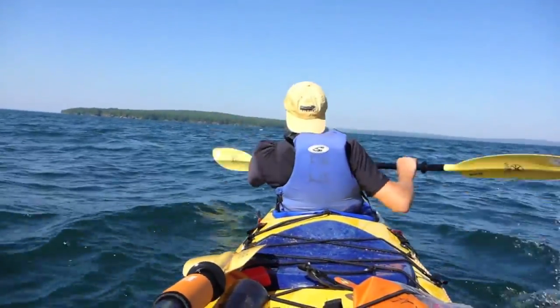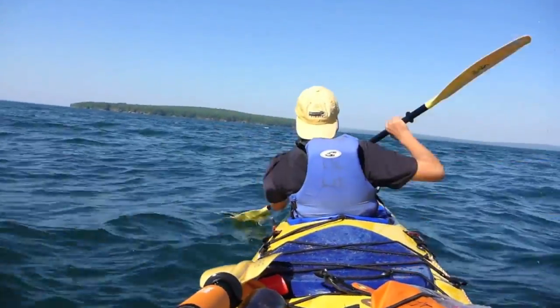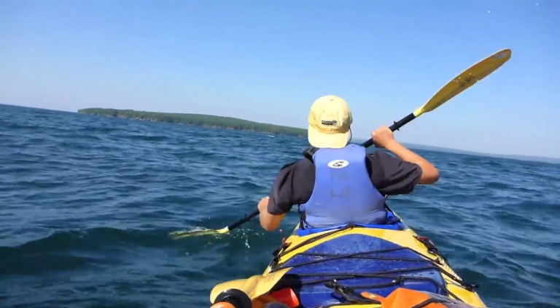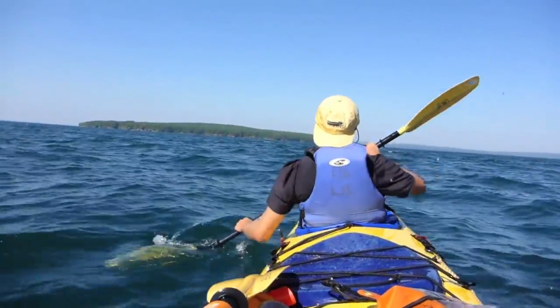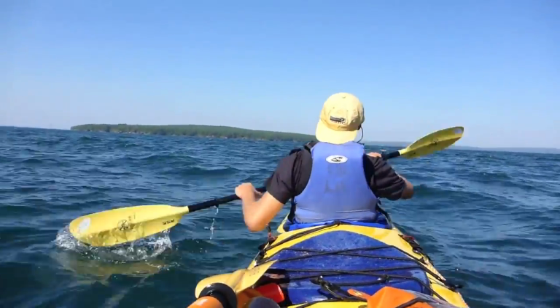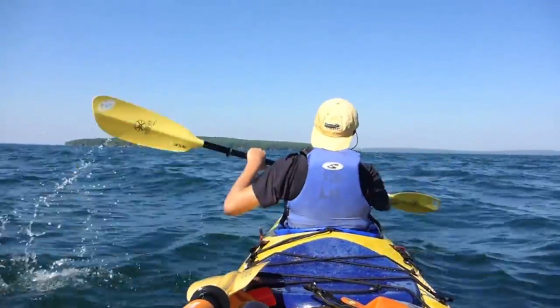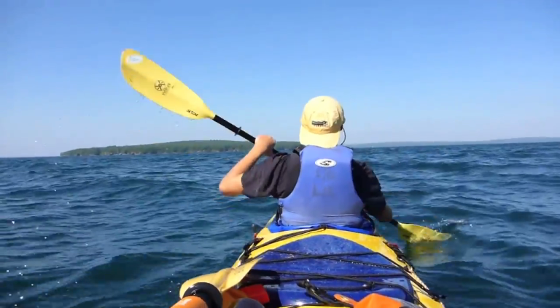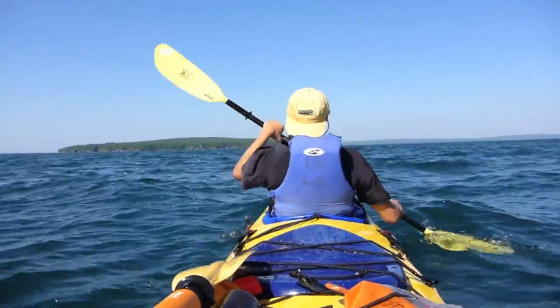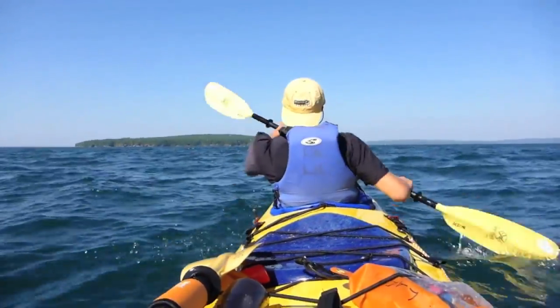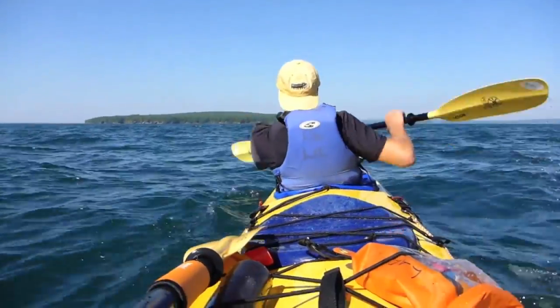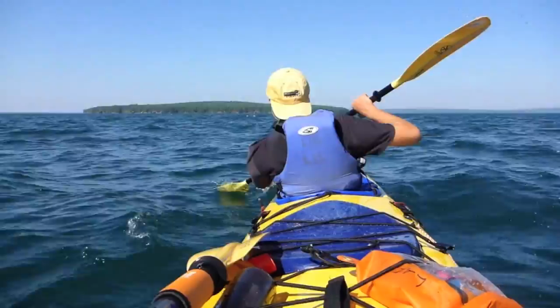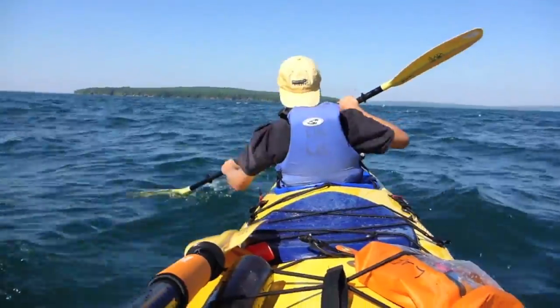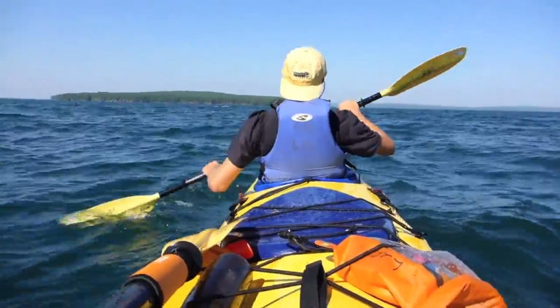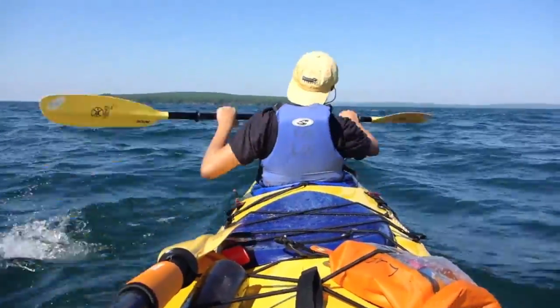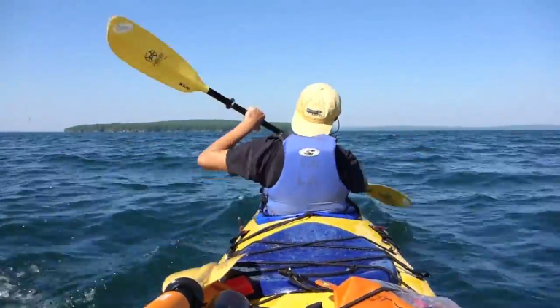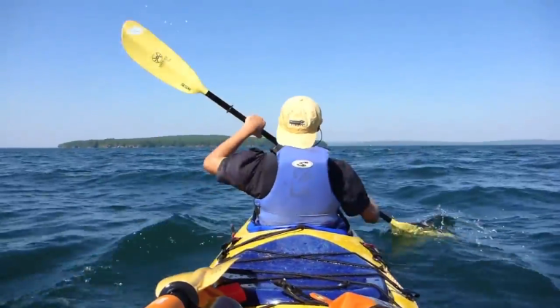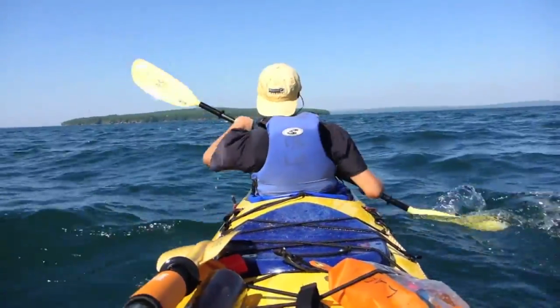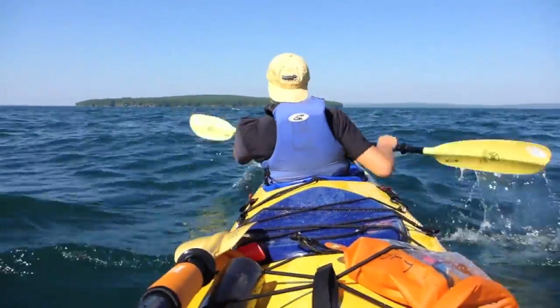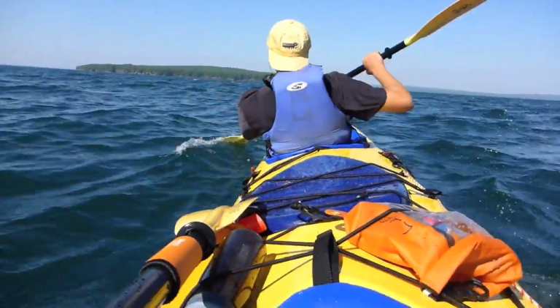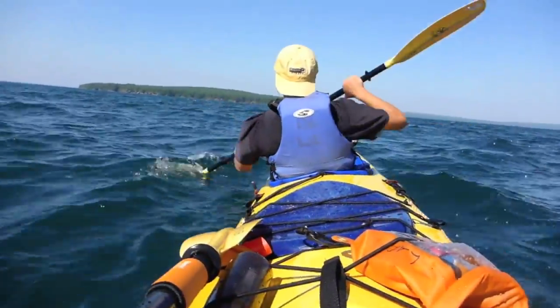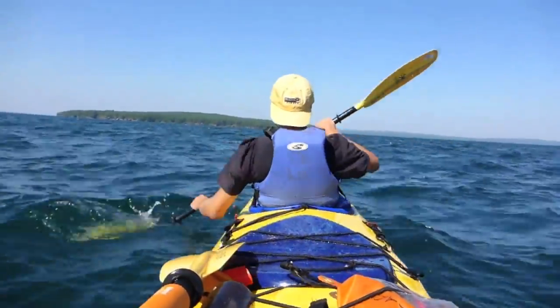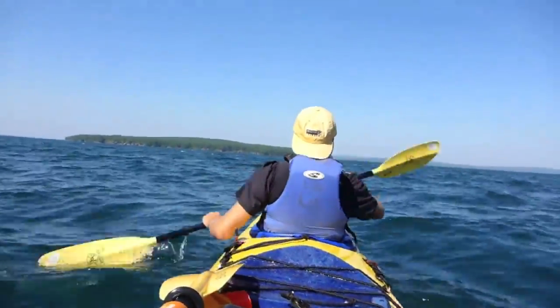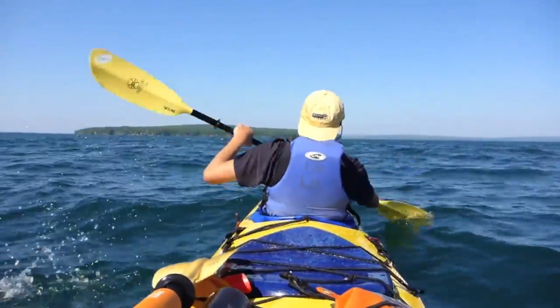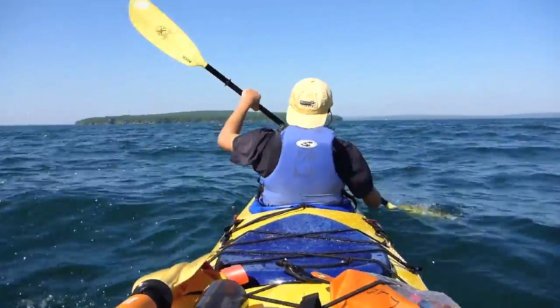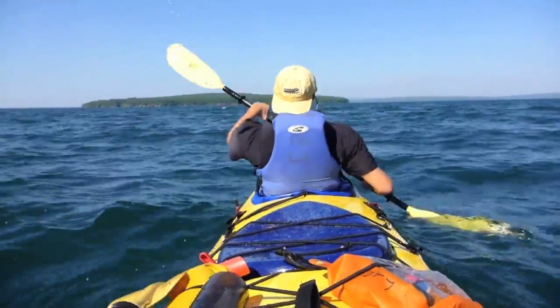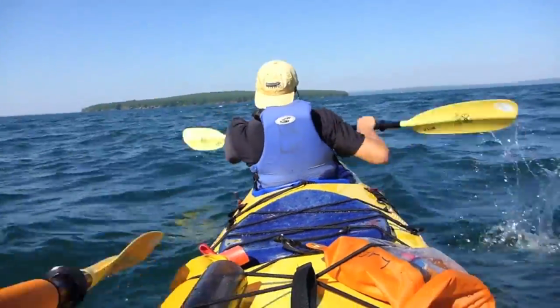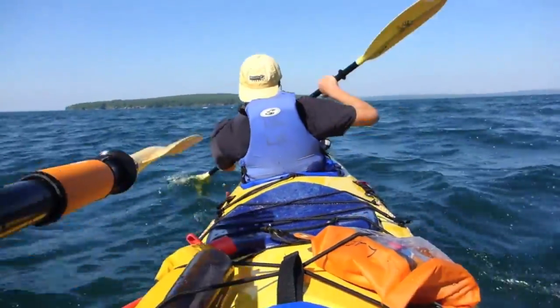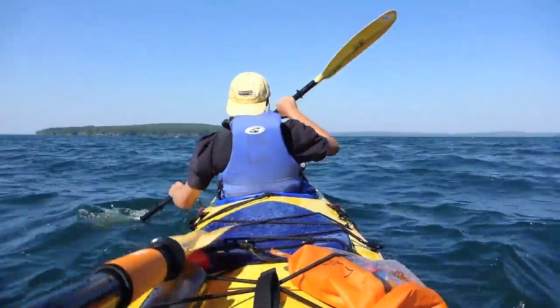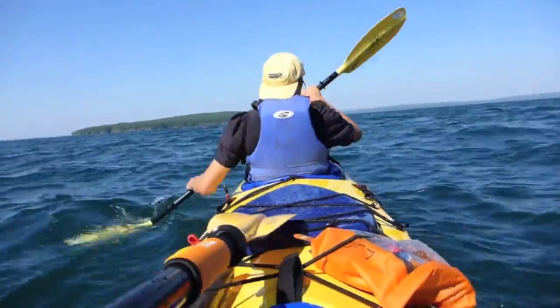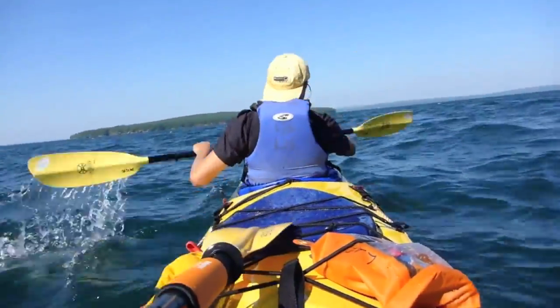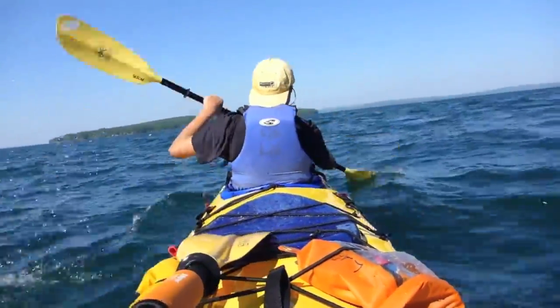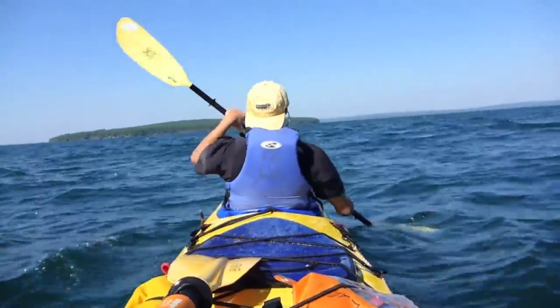This is Julian paddling in the waves. Look at him feather that blade — he's amazing.